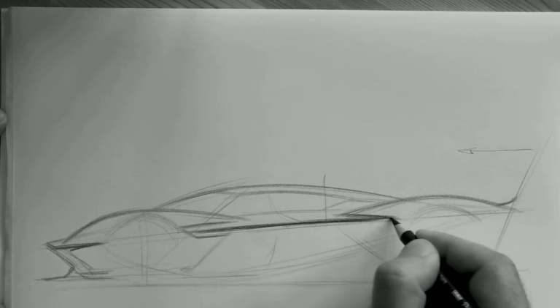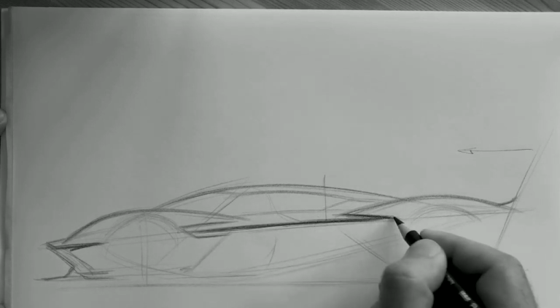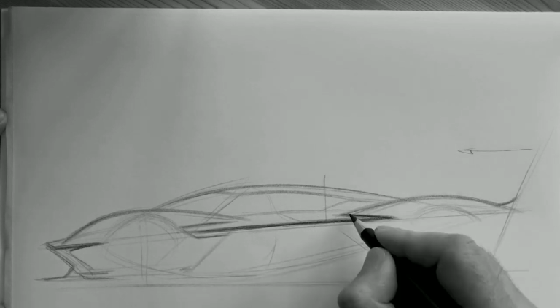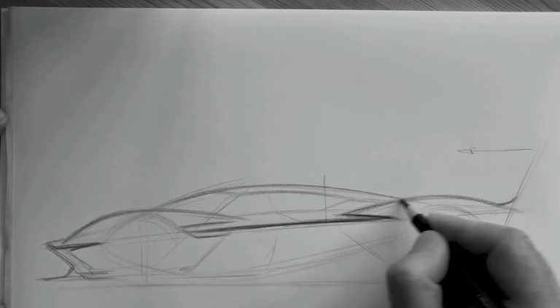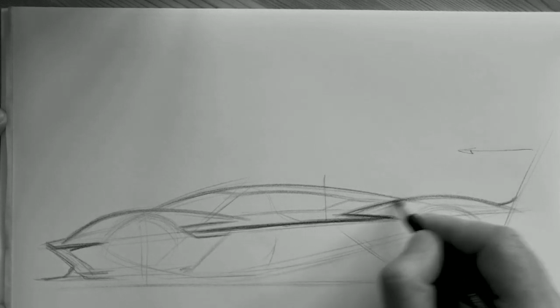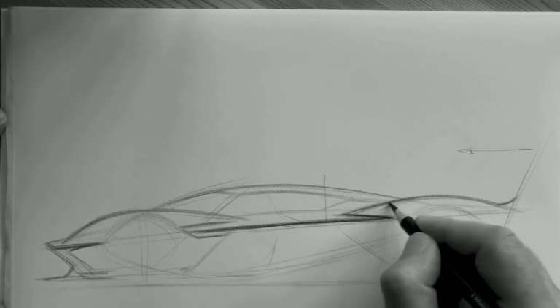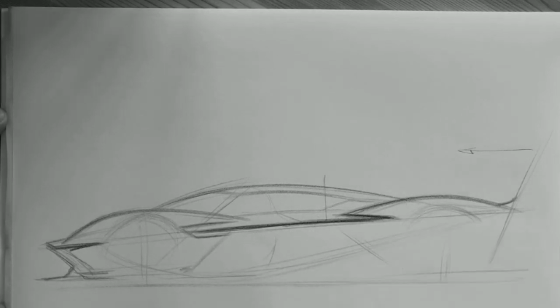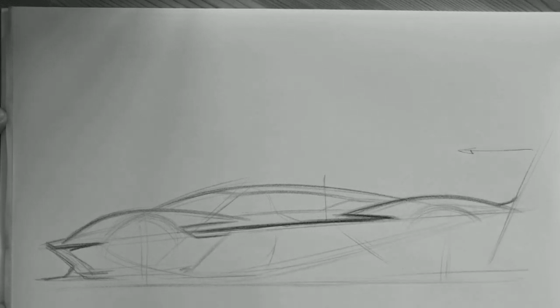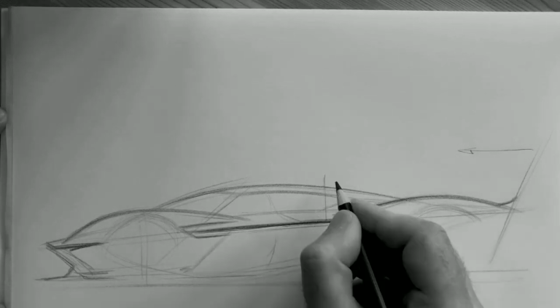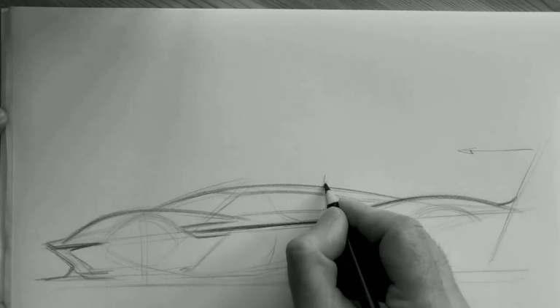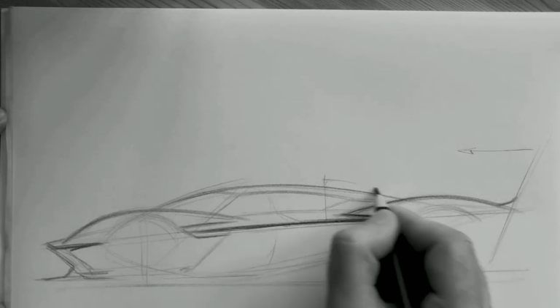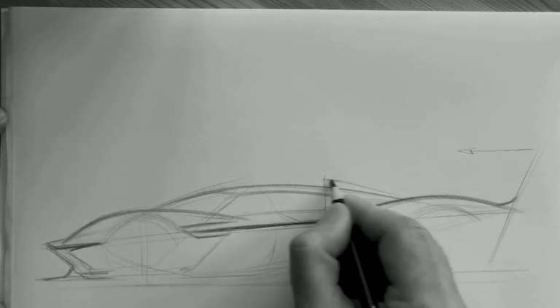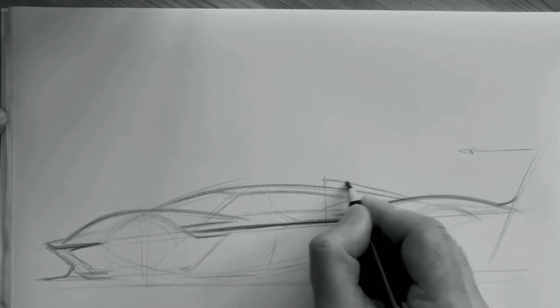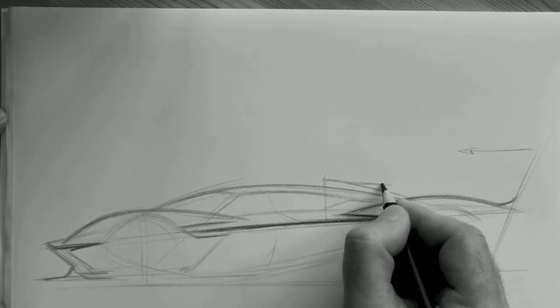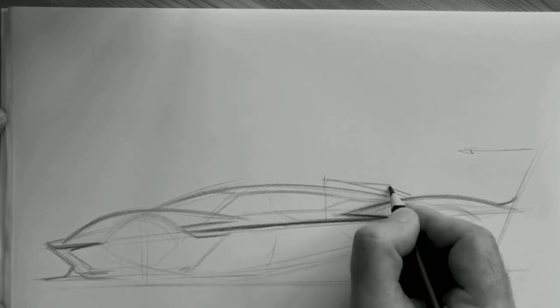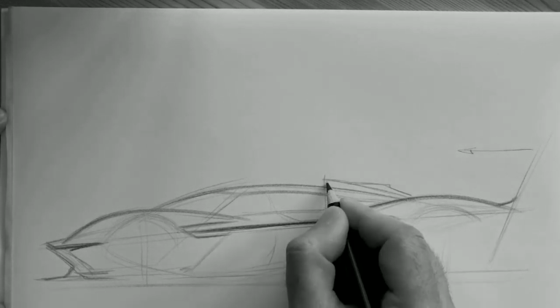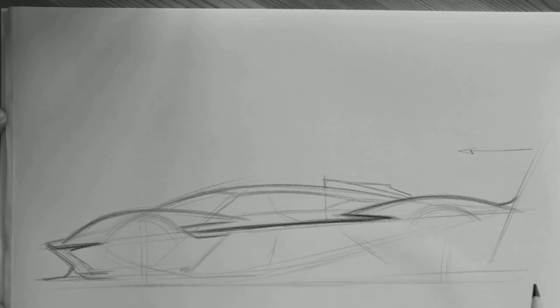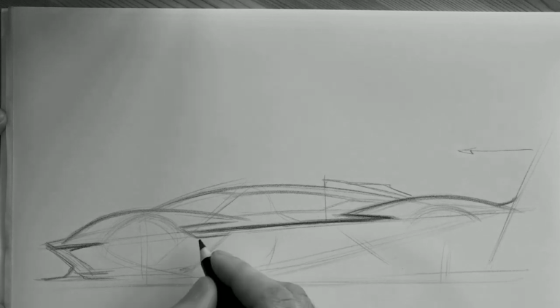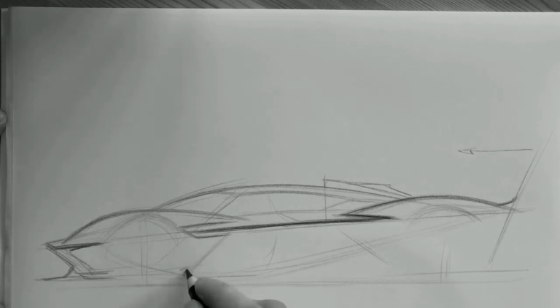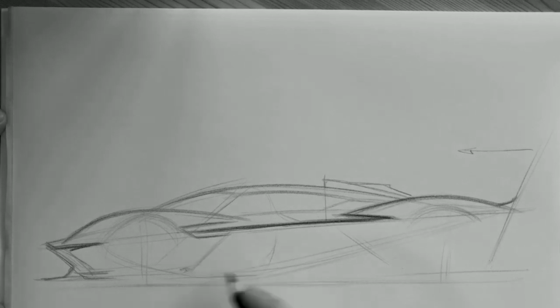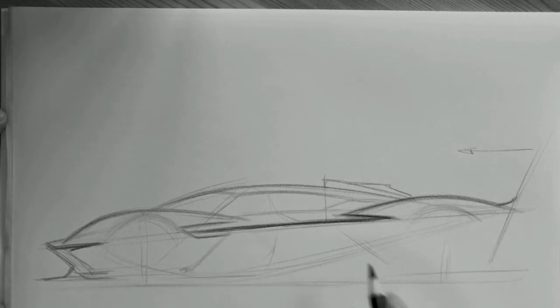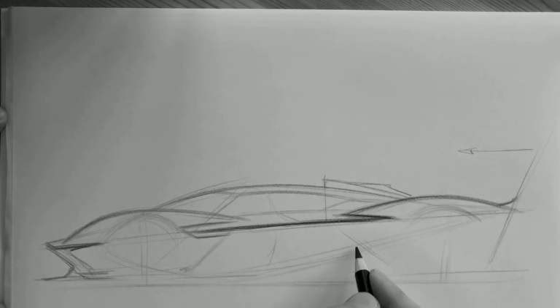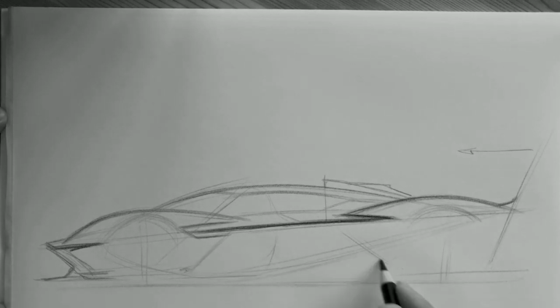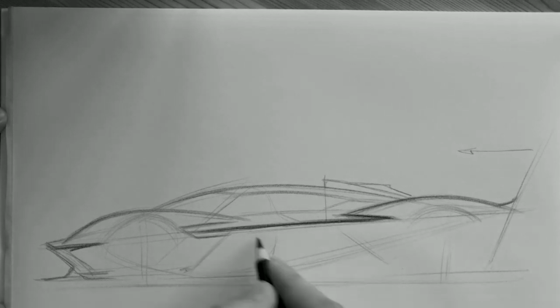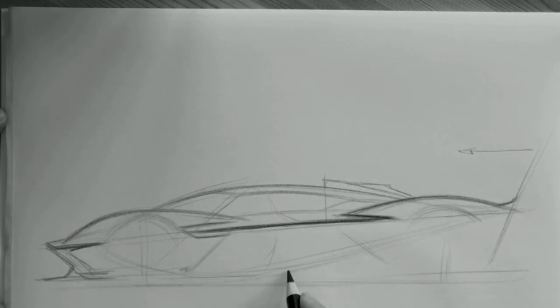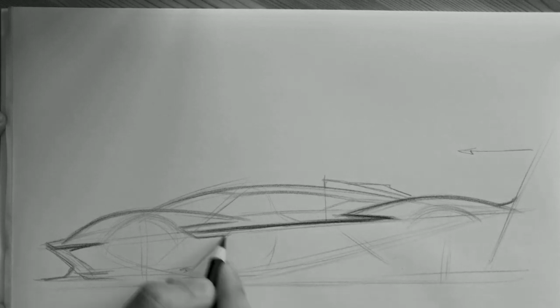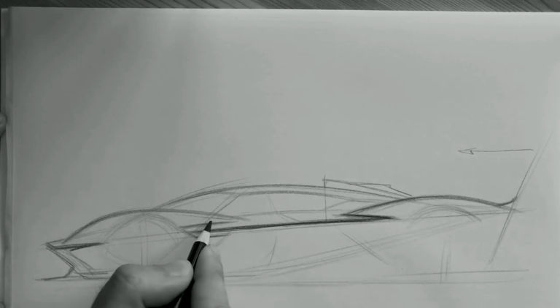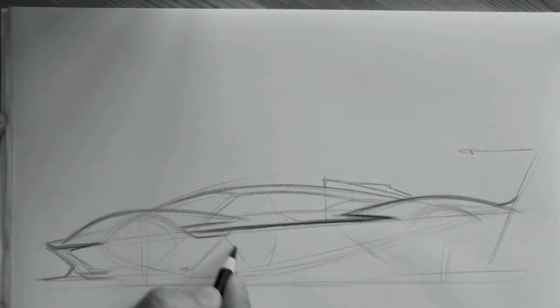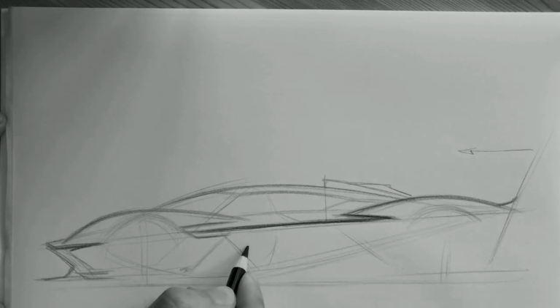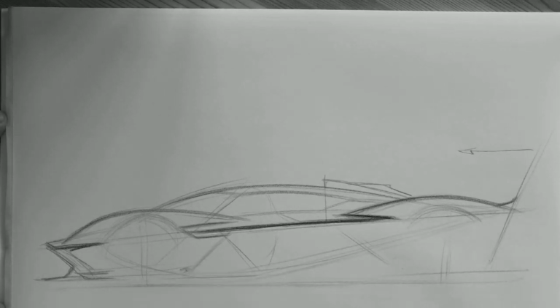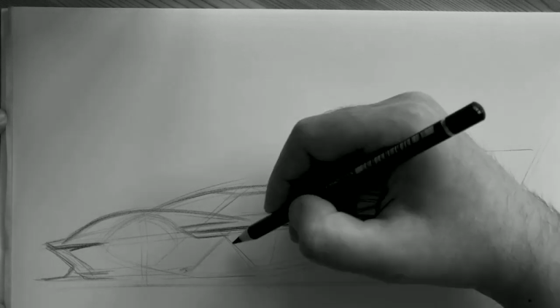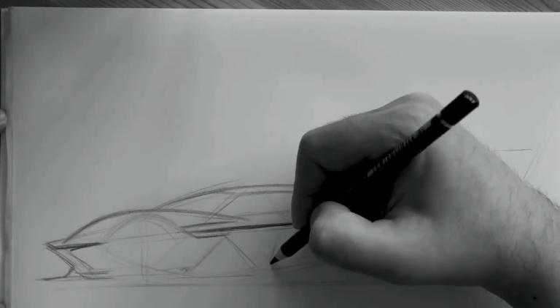You have a lot of speed lines and this one marks the stop. It's really important for the attitude — it gives the impression the car is going forward, ready to go.